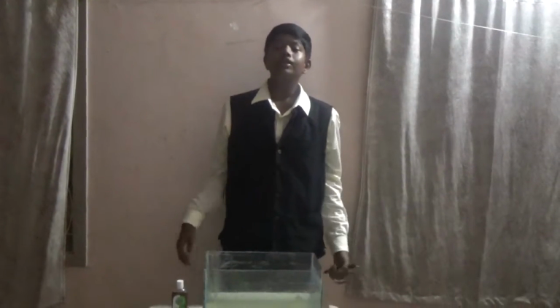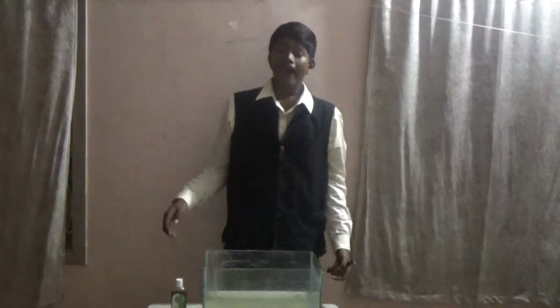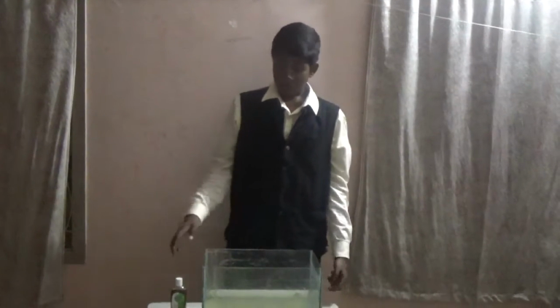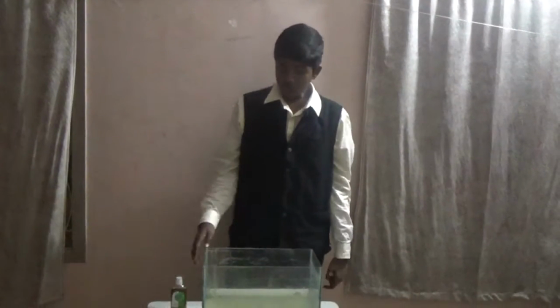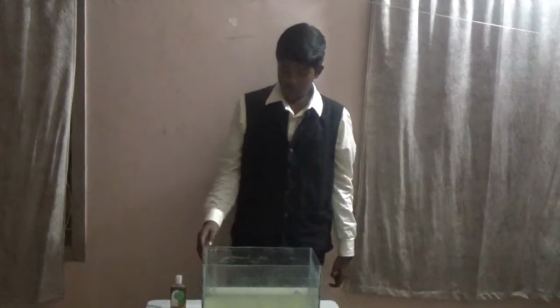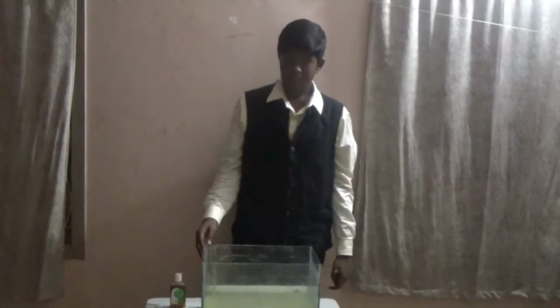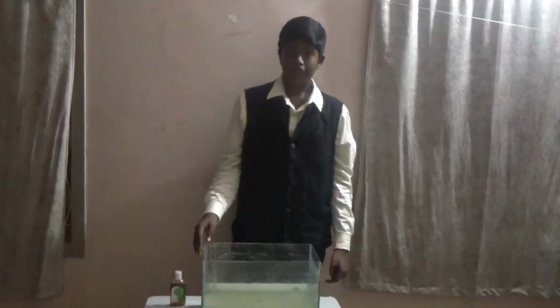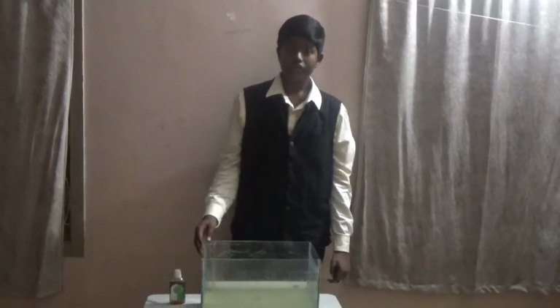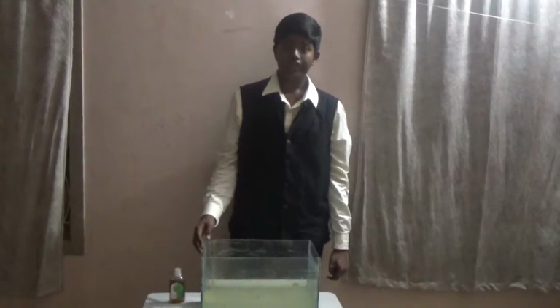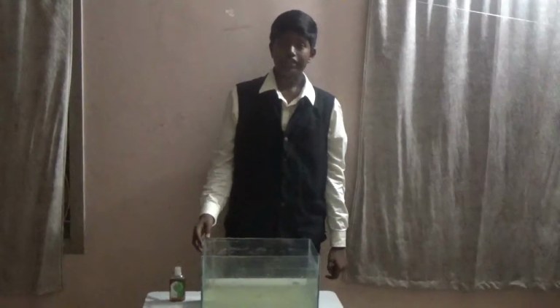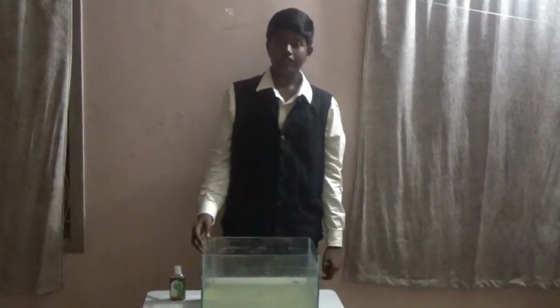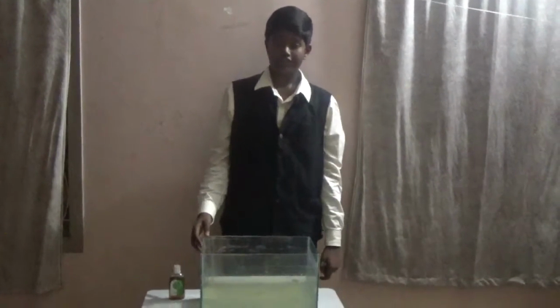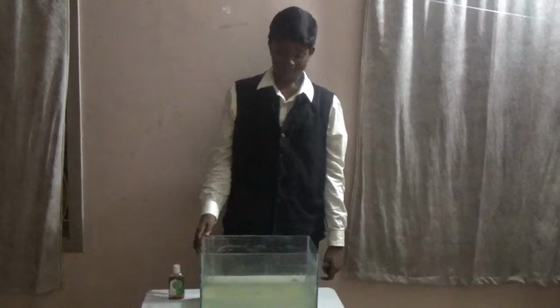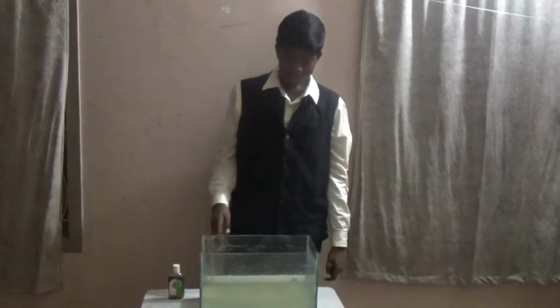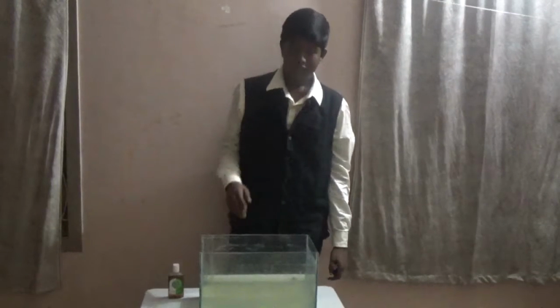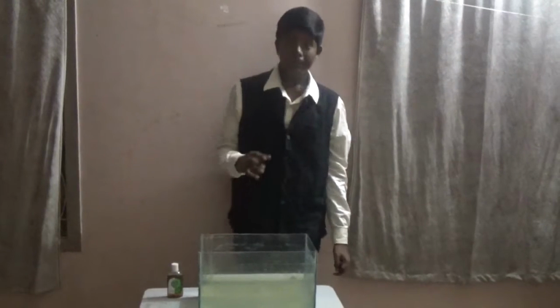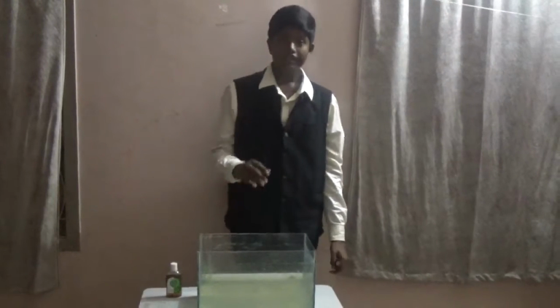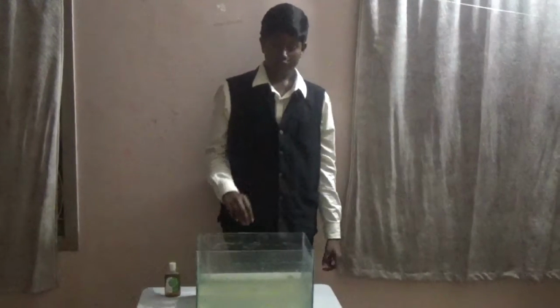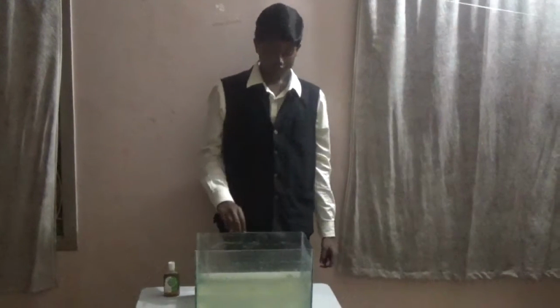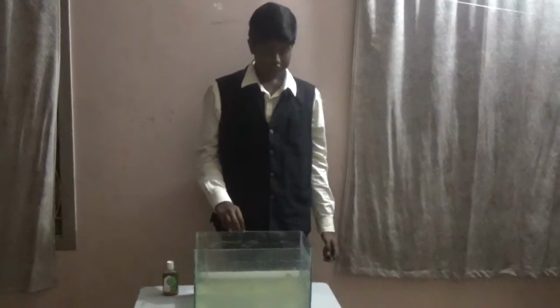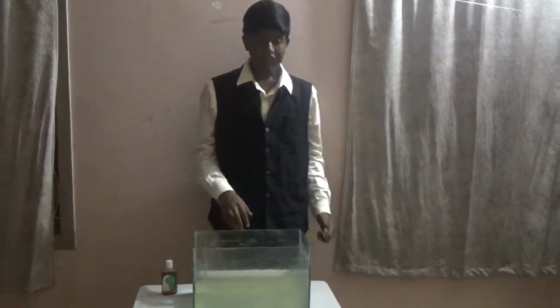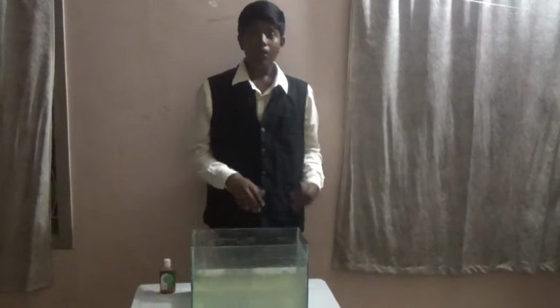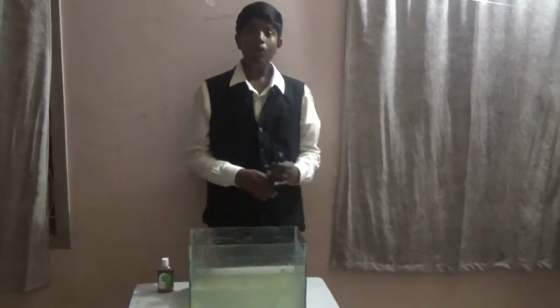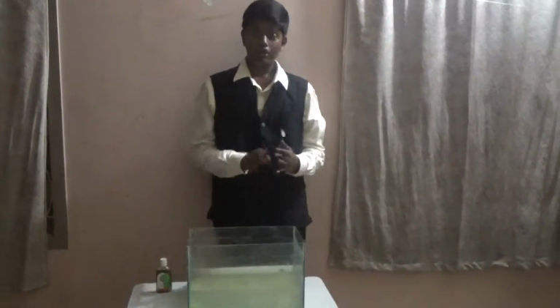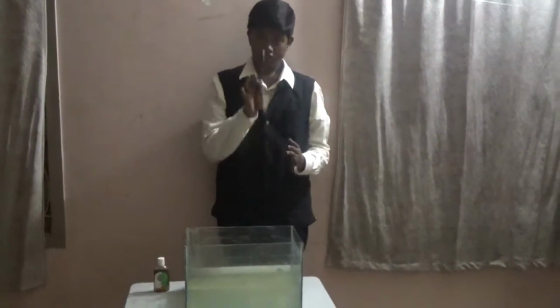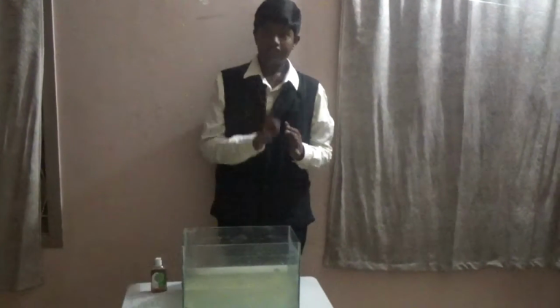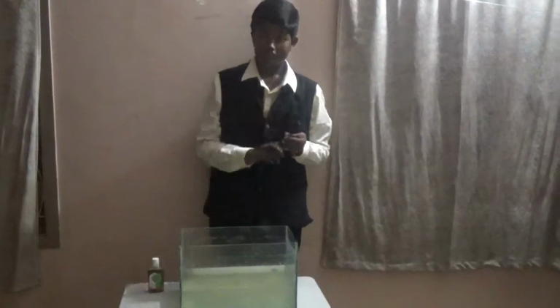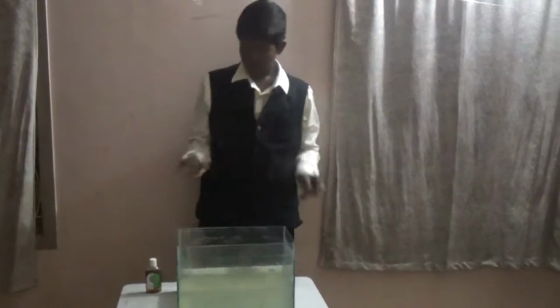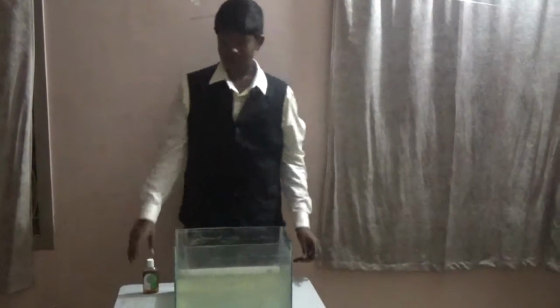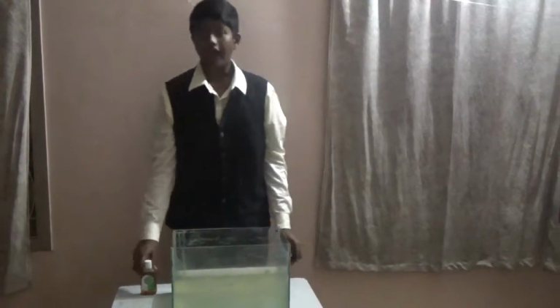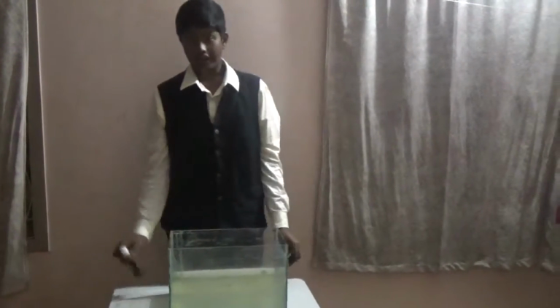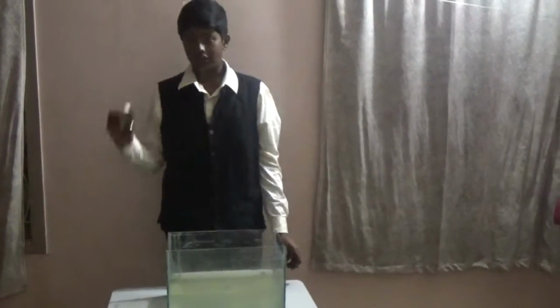I am going to explain about total internal reflection. The materials required are a fish tank, water, a laser torch, and detone.